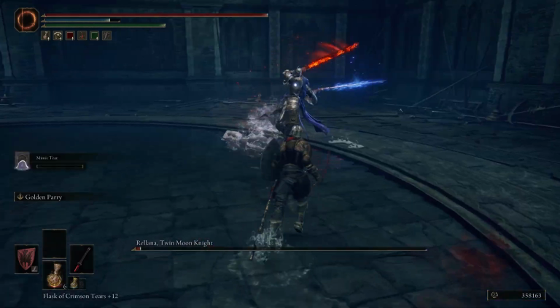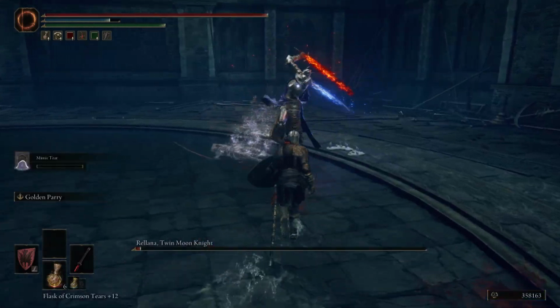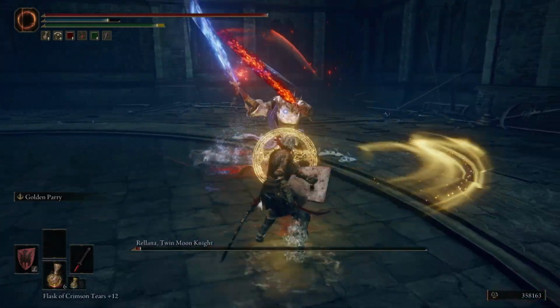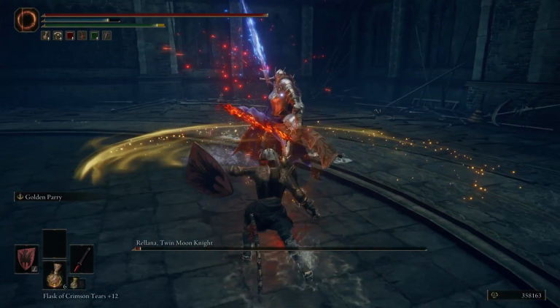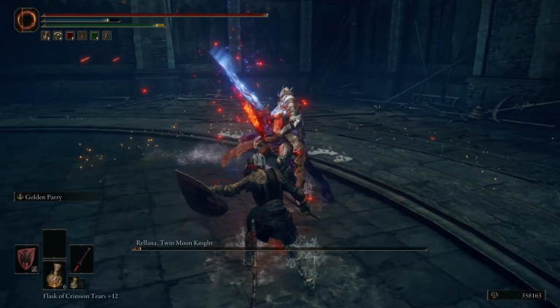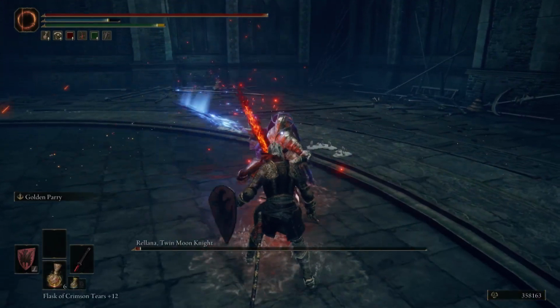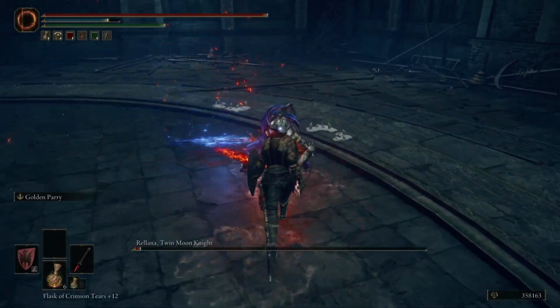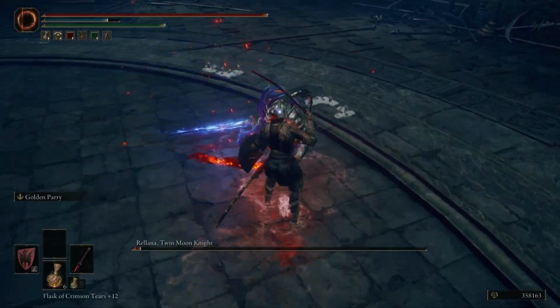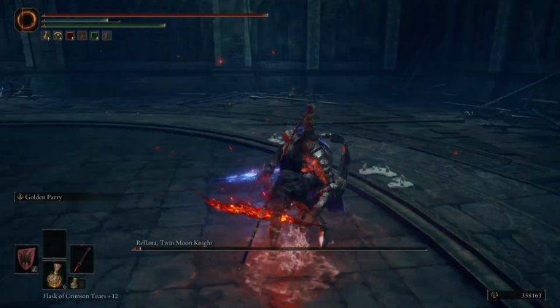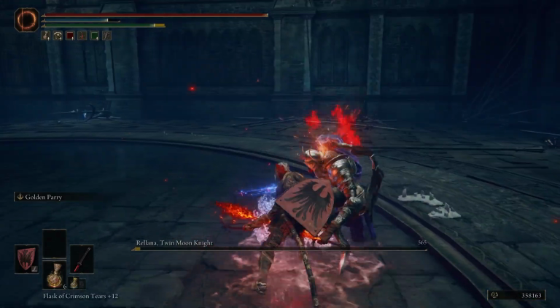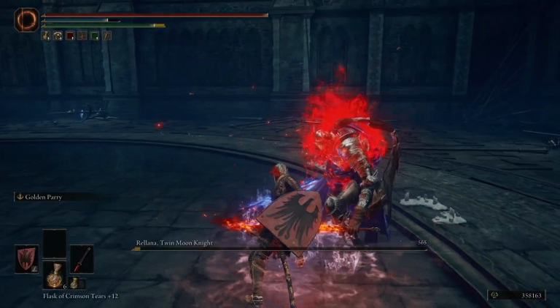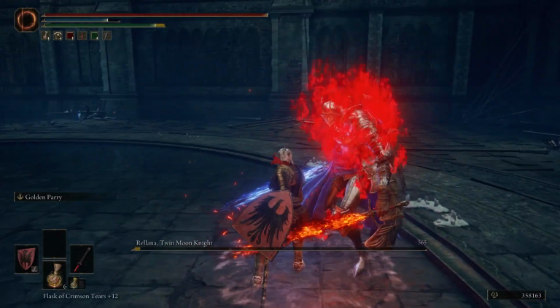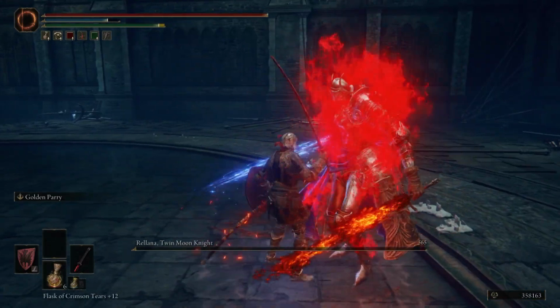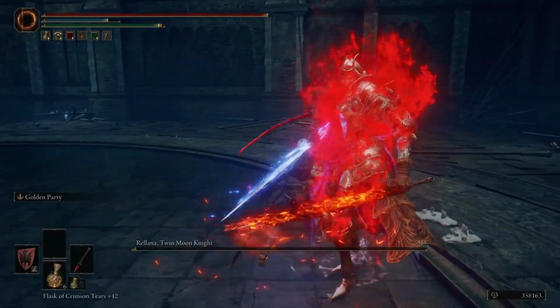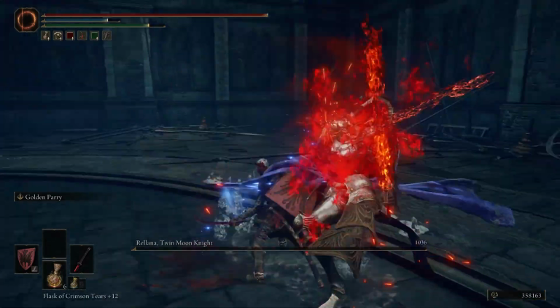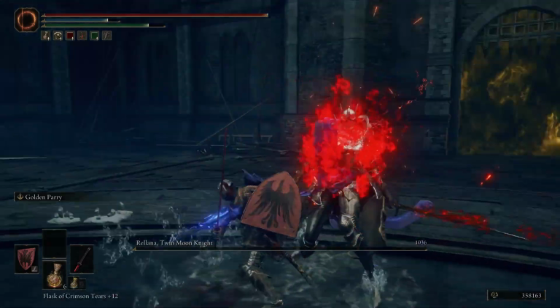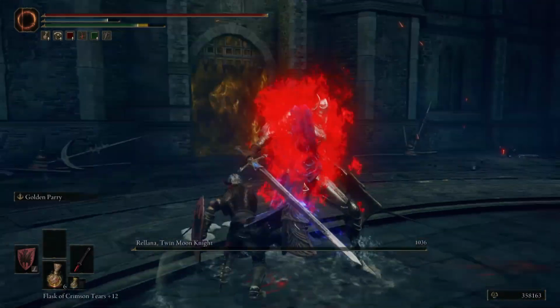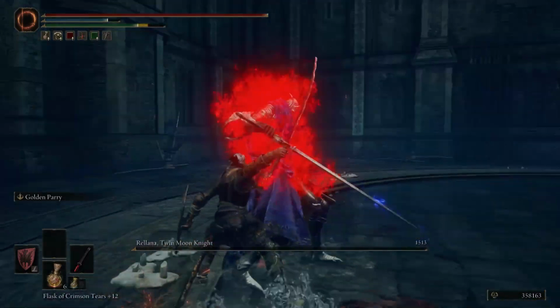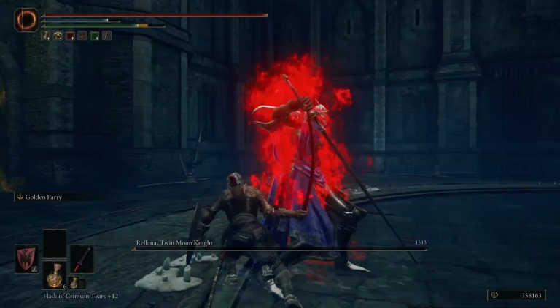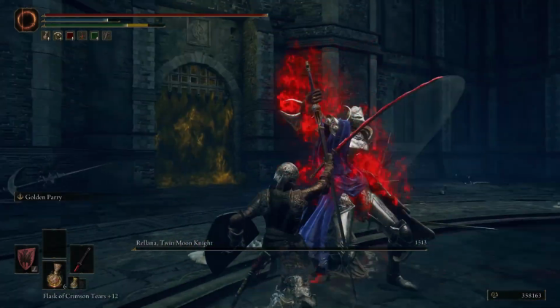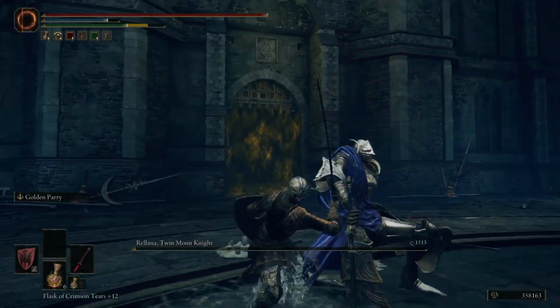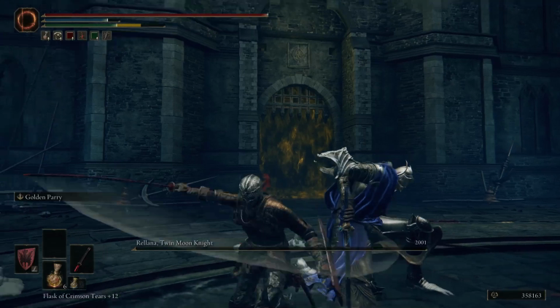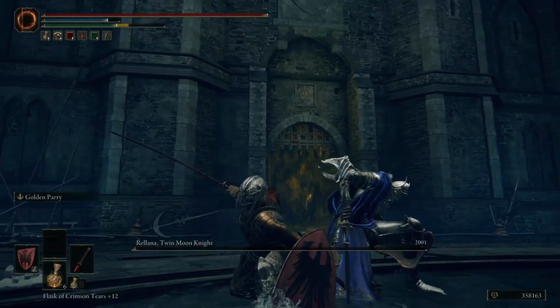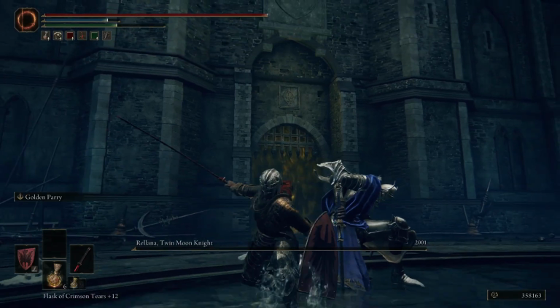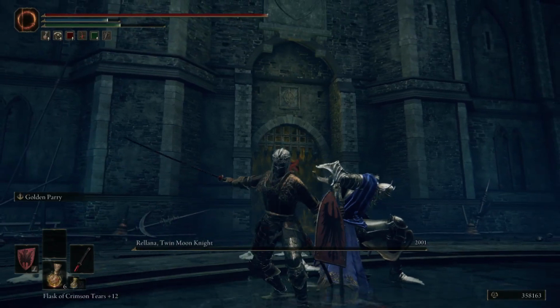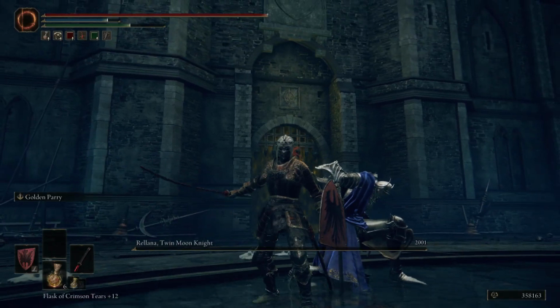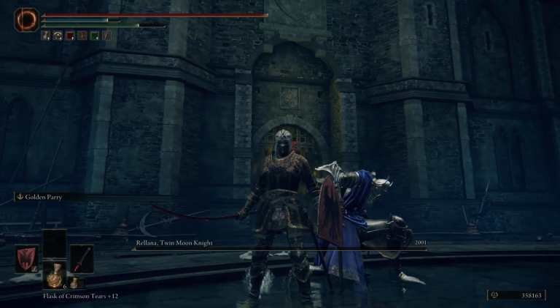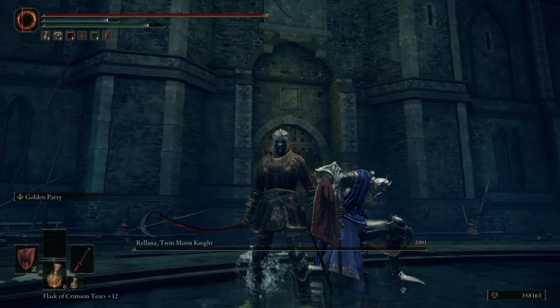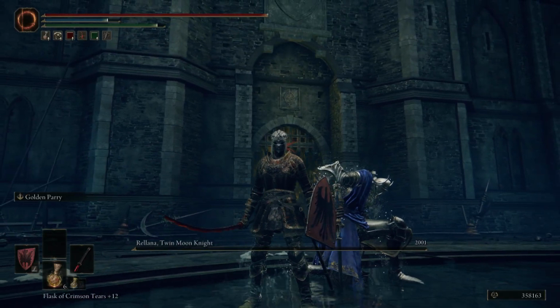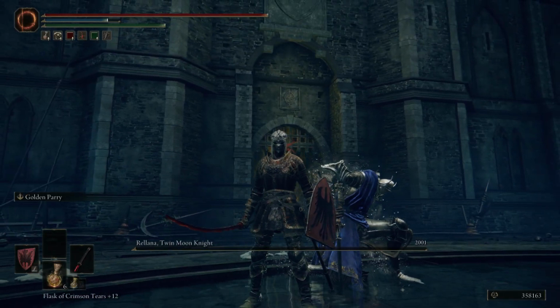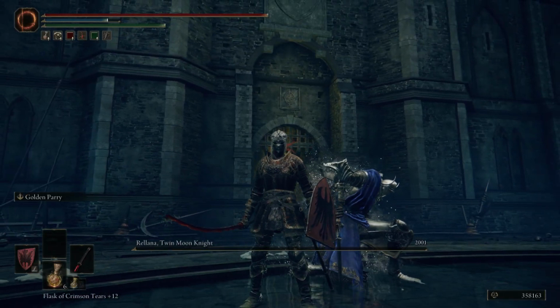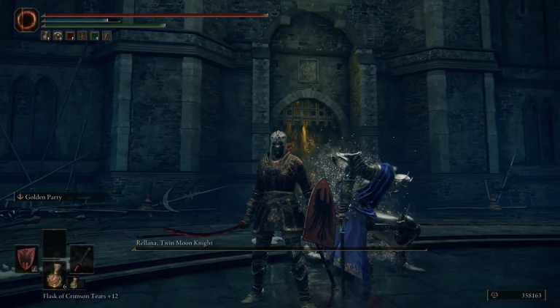It really helps to play aggressively and to have your Mimic by your side. Try to stagger them as much as you can, and when in doubt, inflict blood loss to chunk them even more.